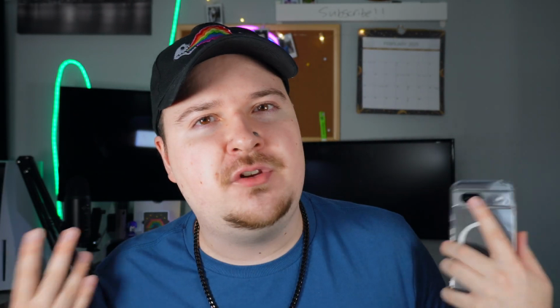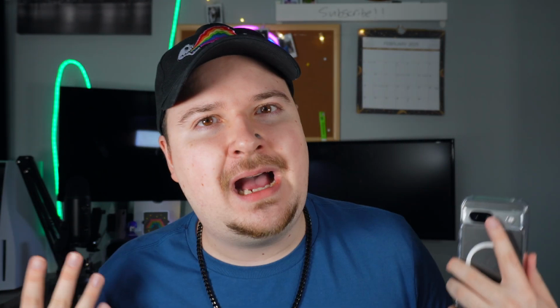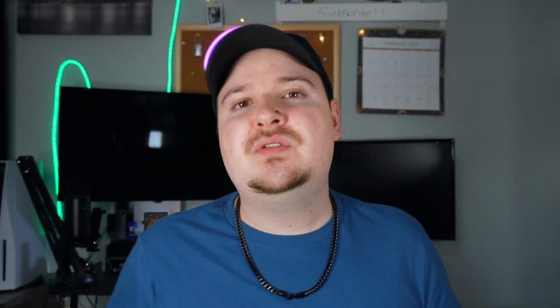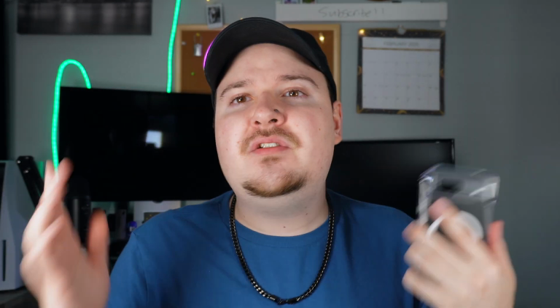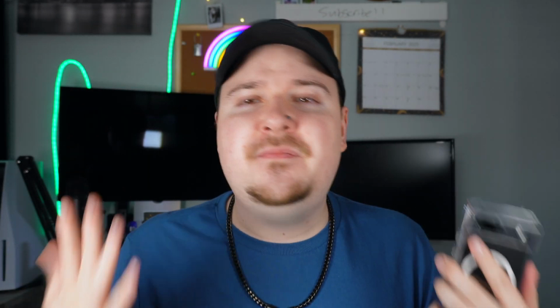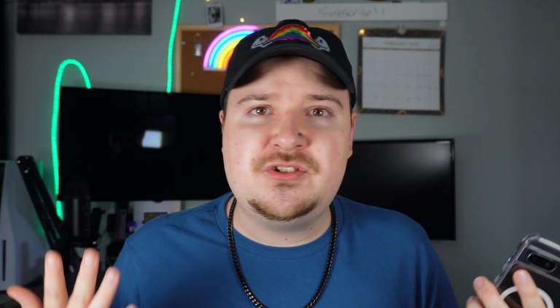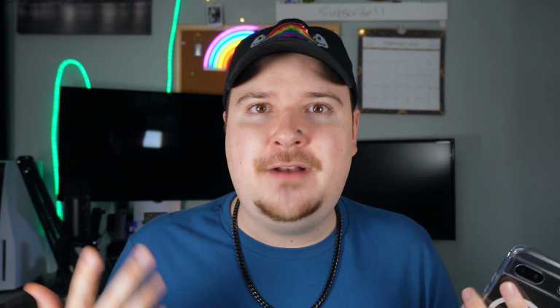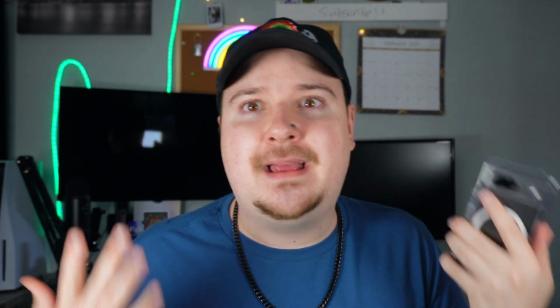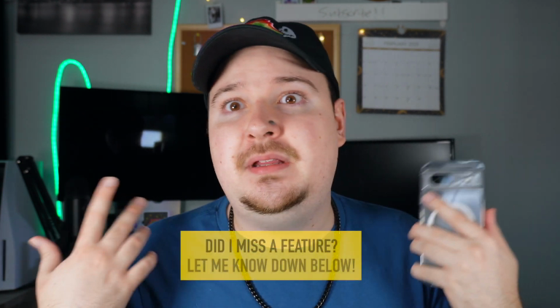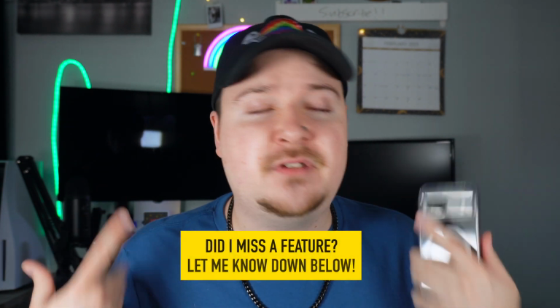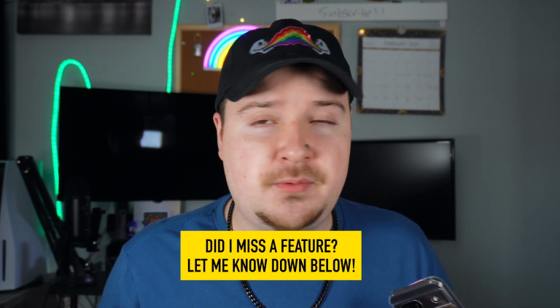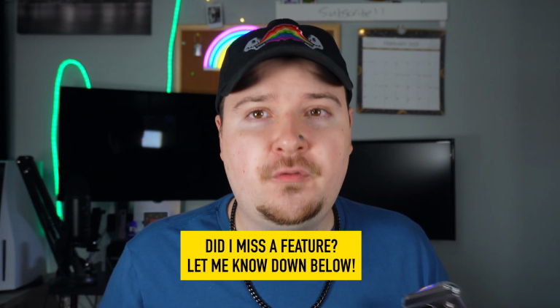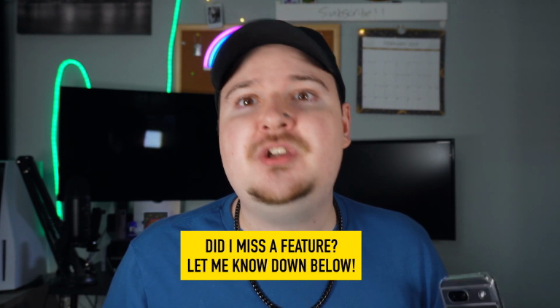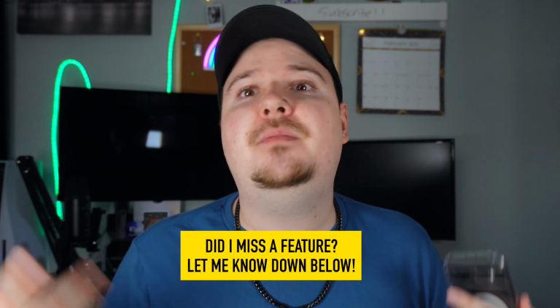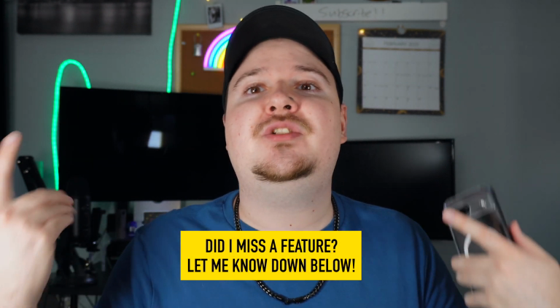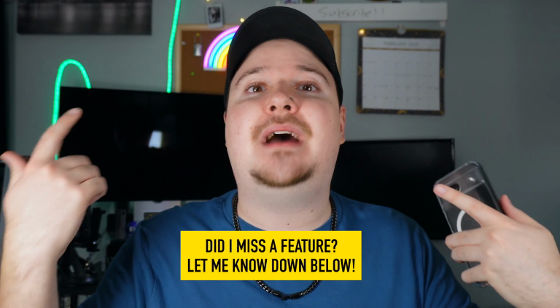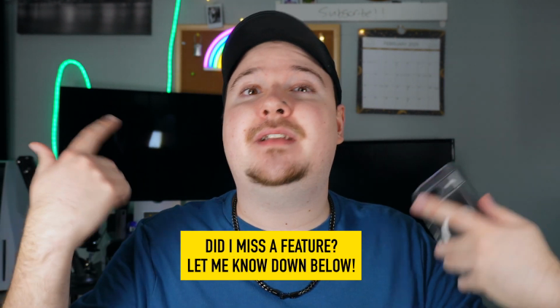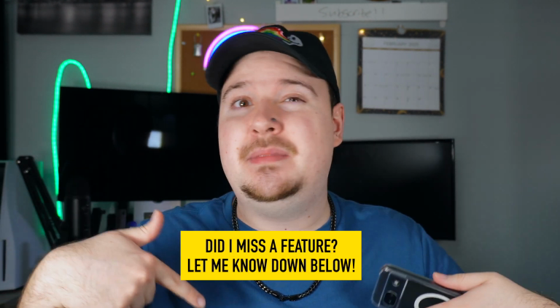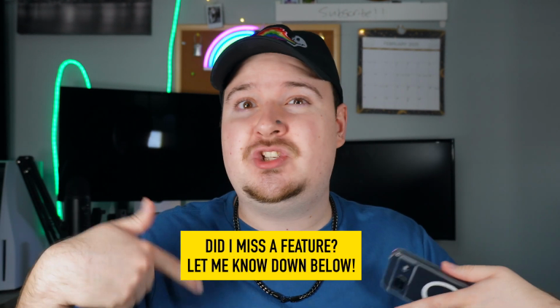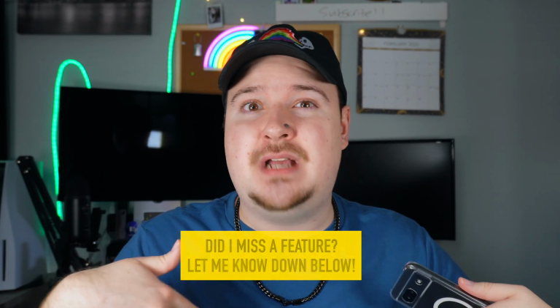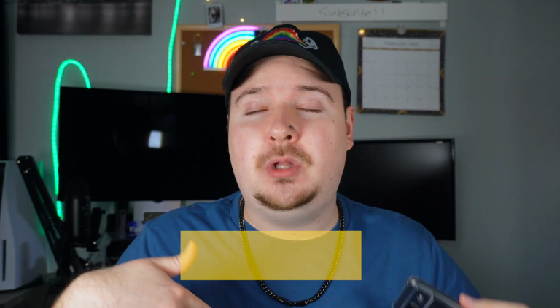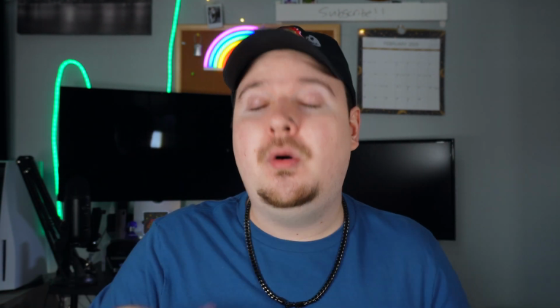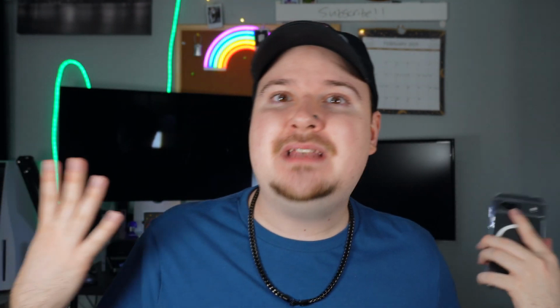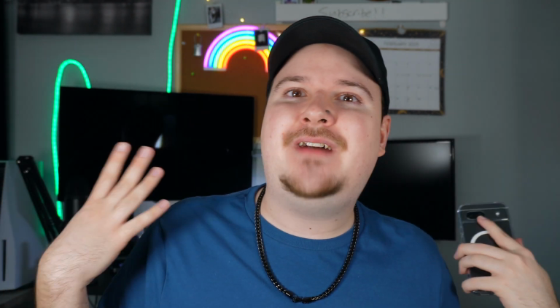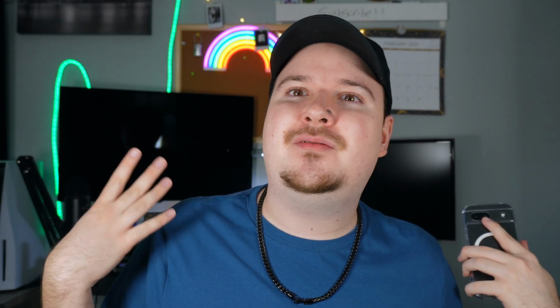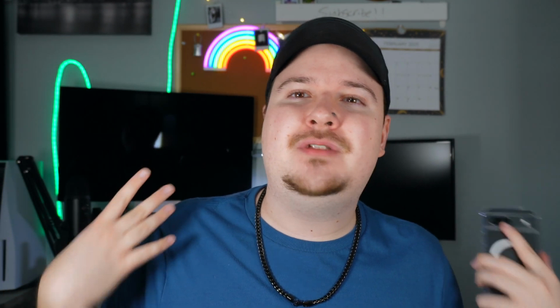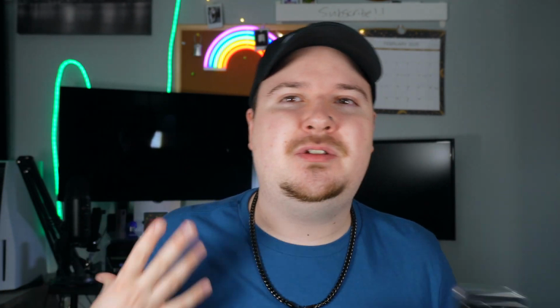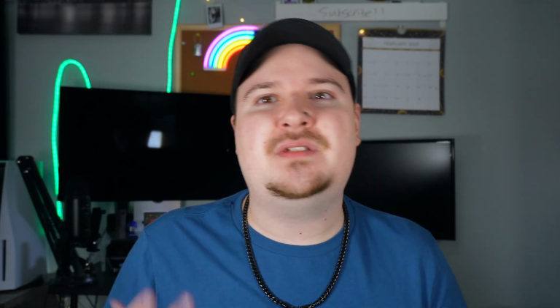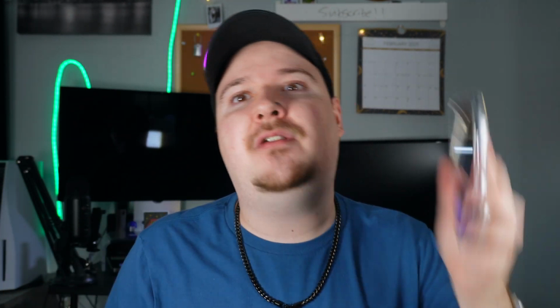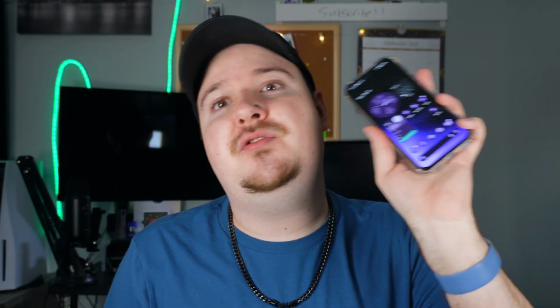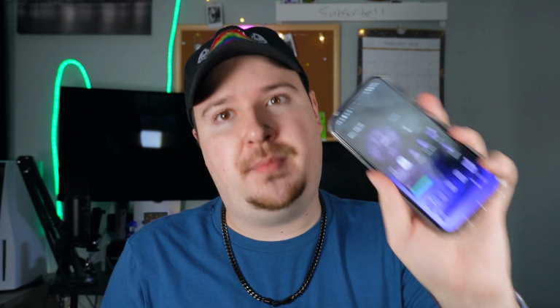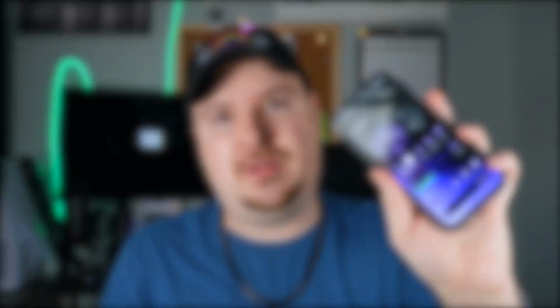I wanted to compile all of these features together for a video for you guys. If there are some features on here that I completely skipped over, be sure to mention them down in the comment section so you guys can find out more cool tips and tricks of how to use your Pixel.